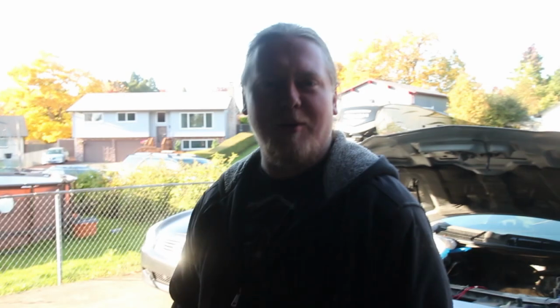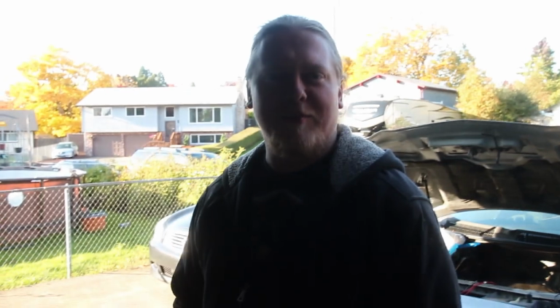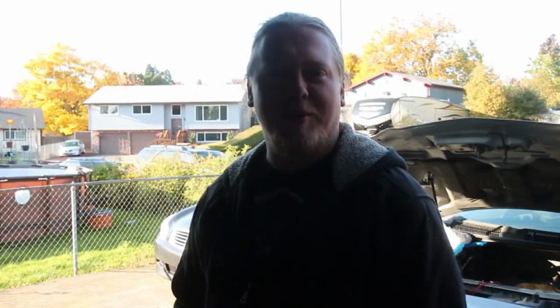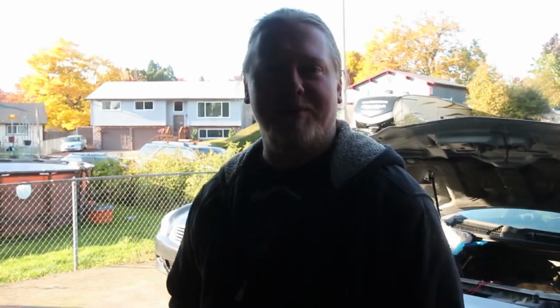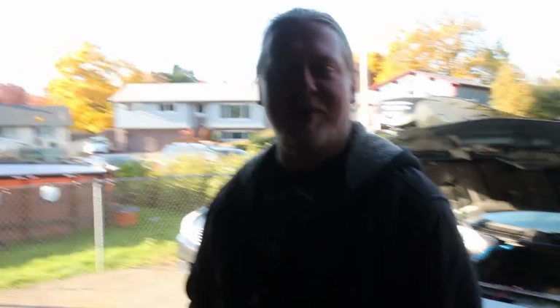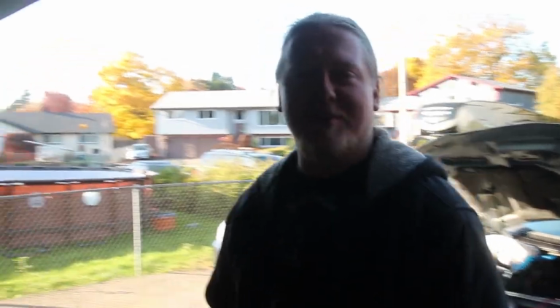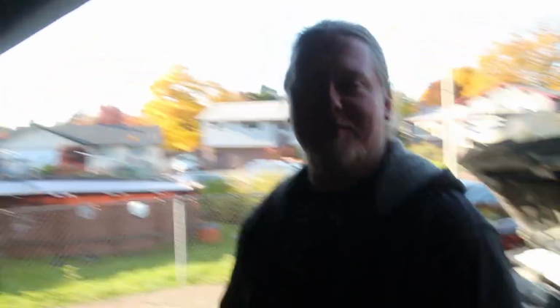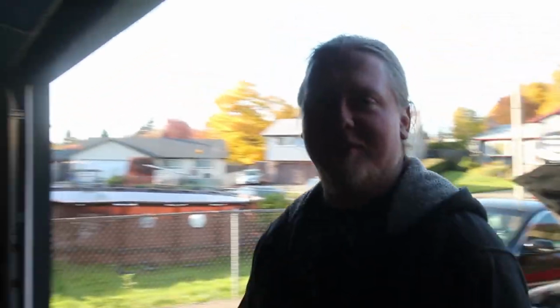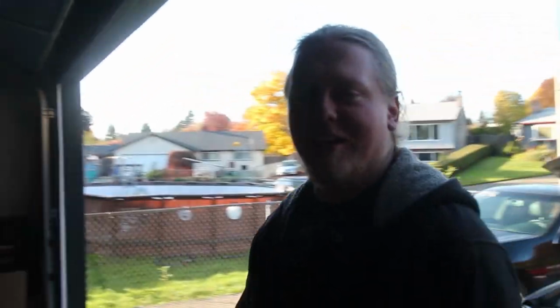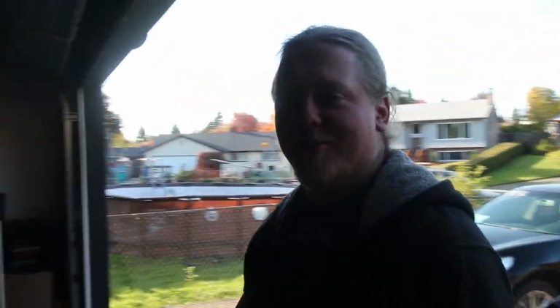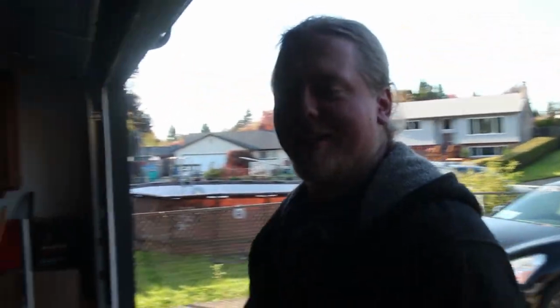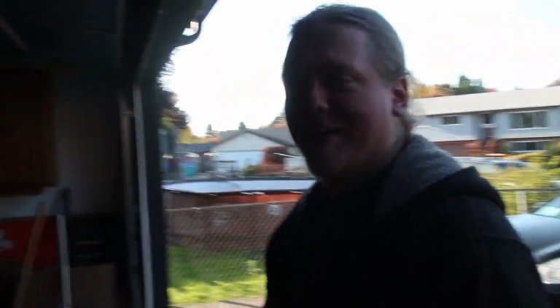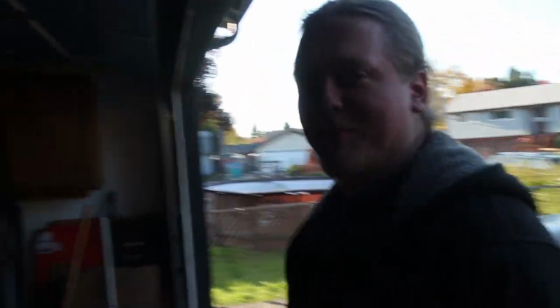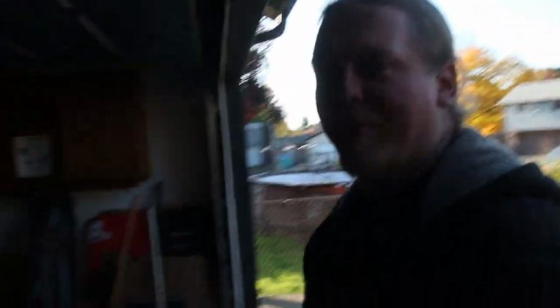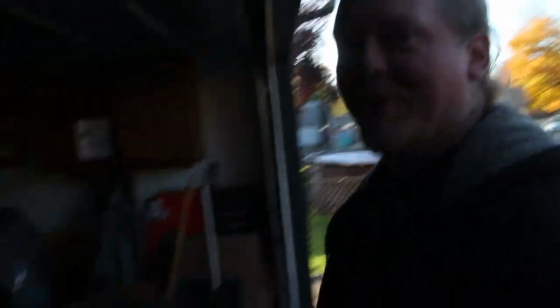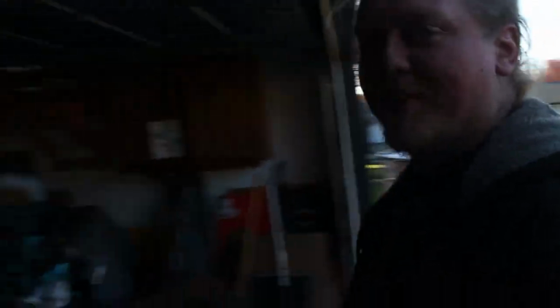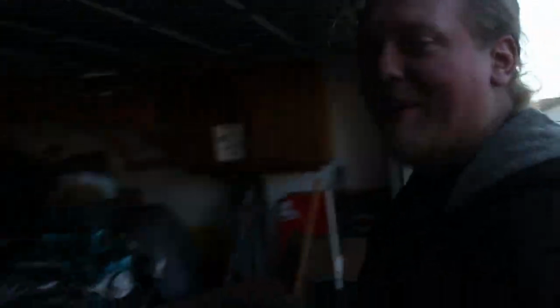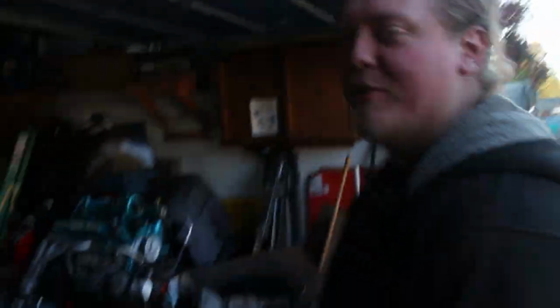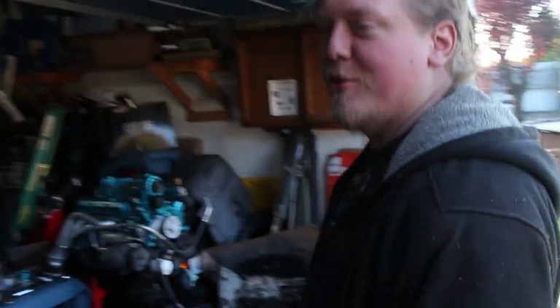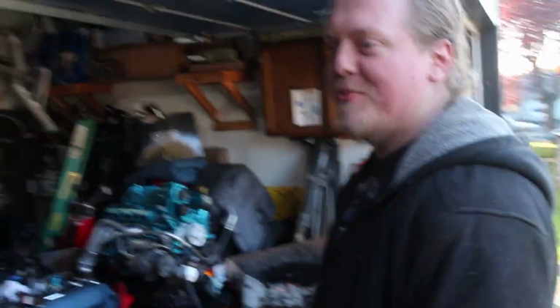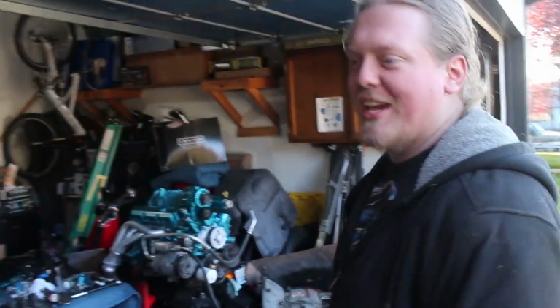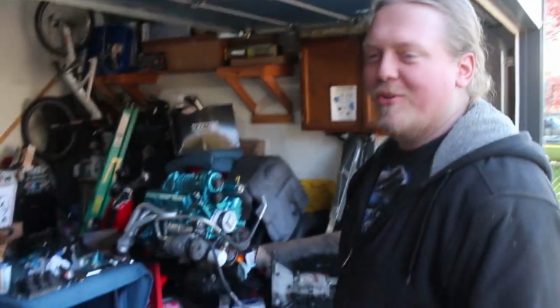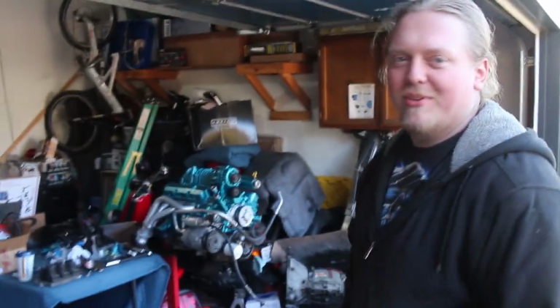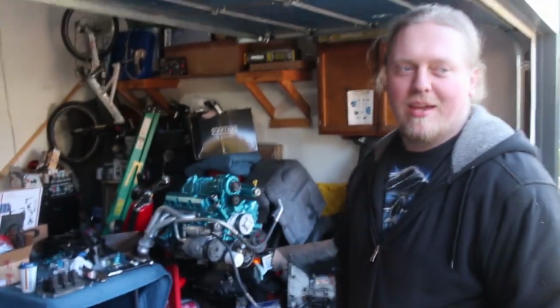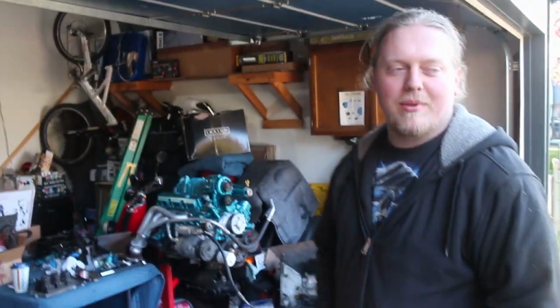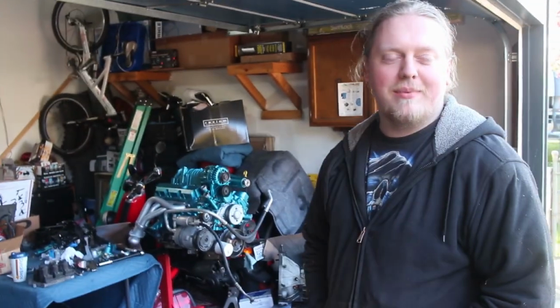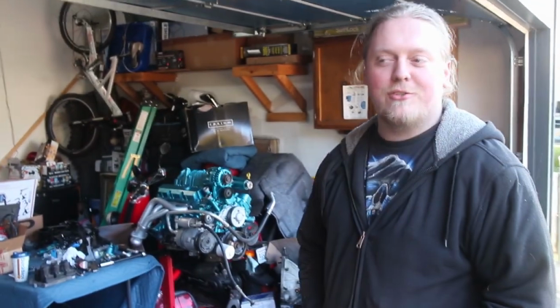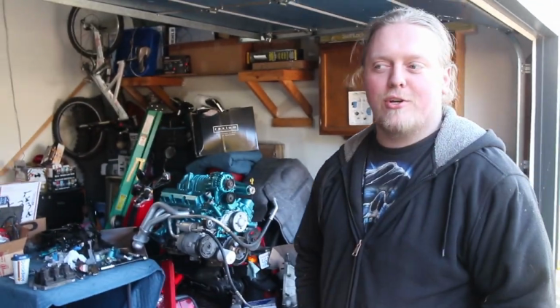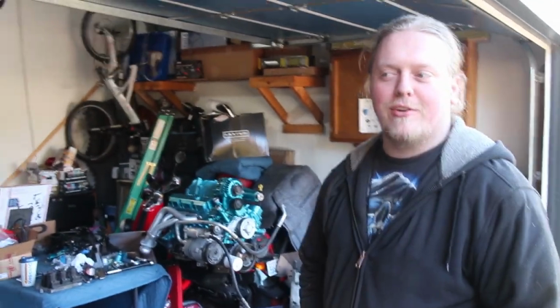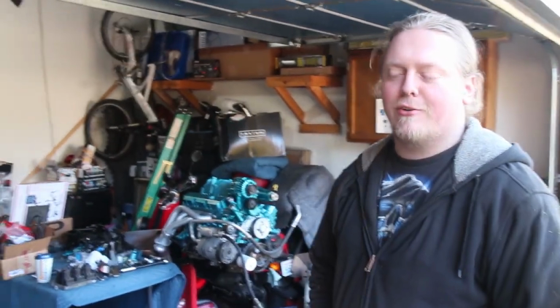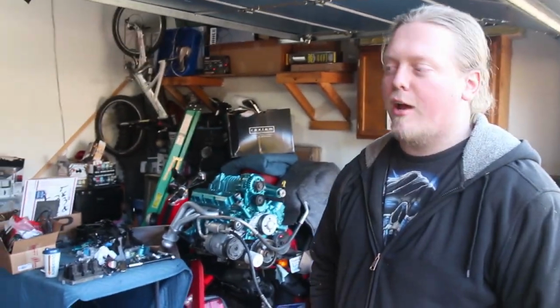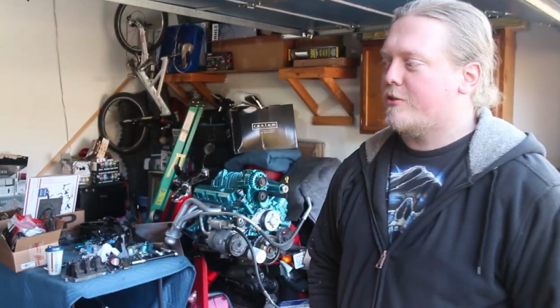Hello everyone and welcome to the Trans Am Still Better Than the Camaro YouTube channel. I mean, Jury Rig Garage.